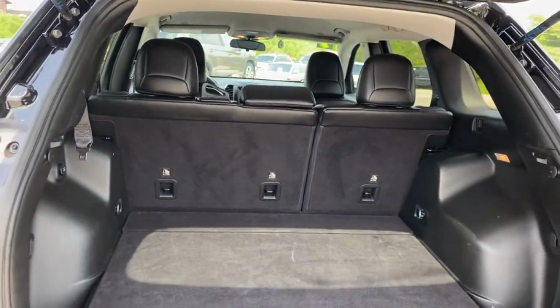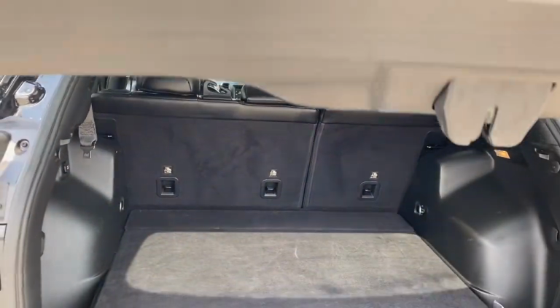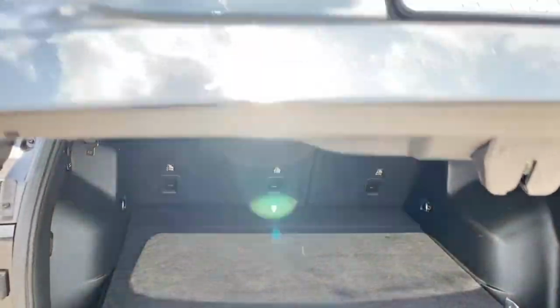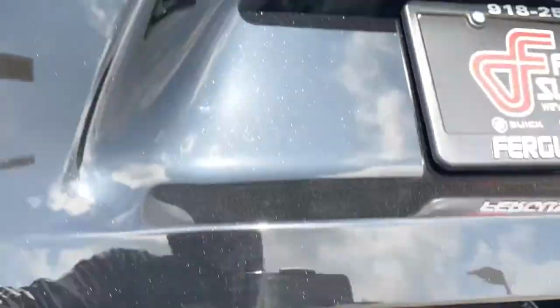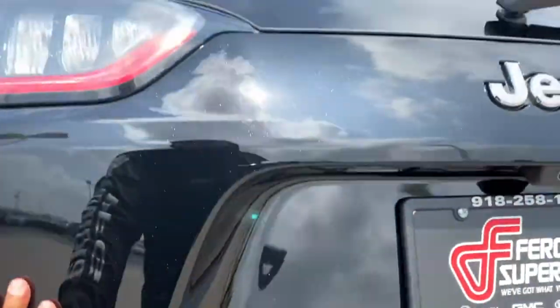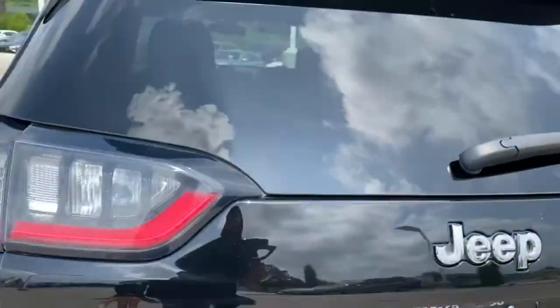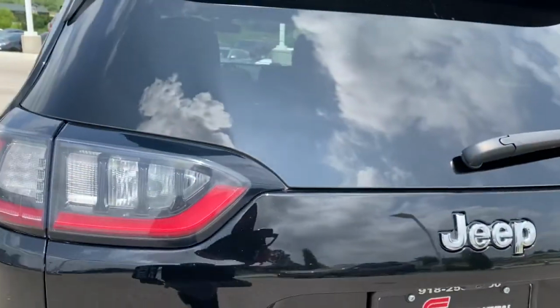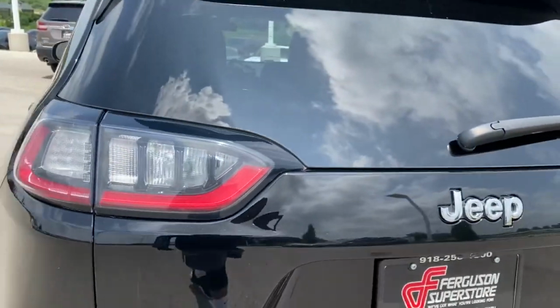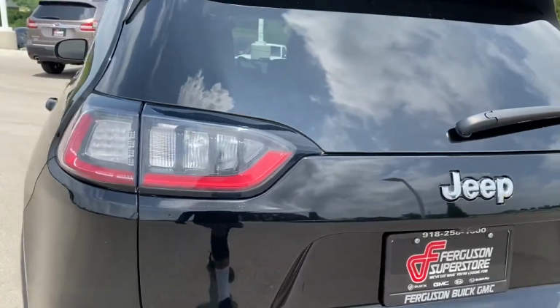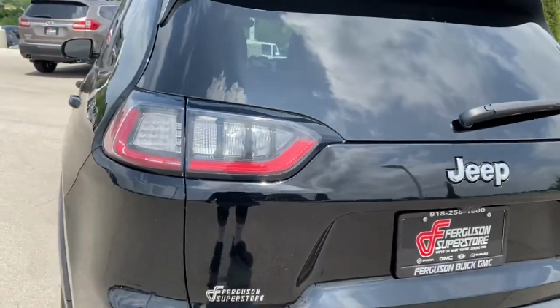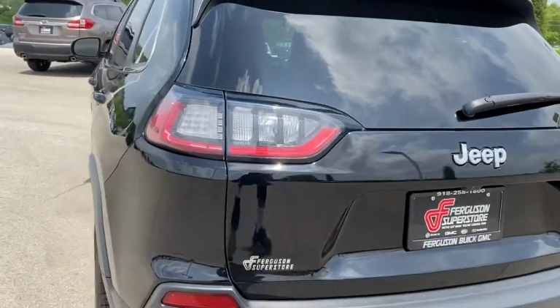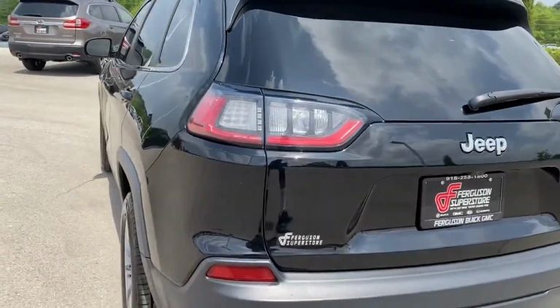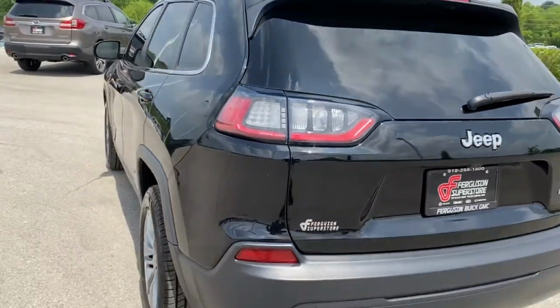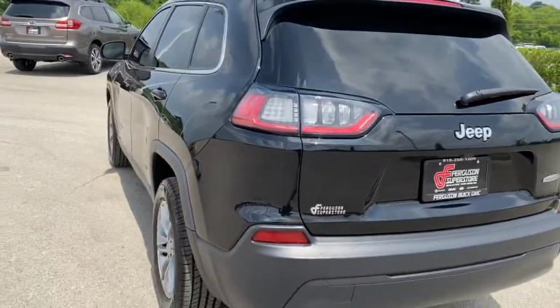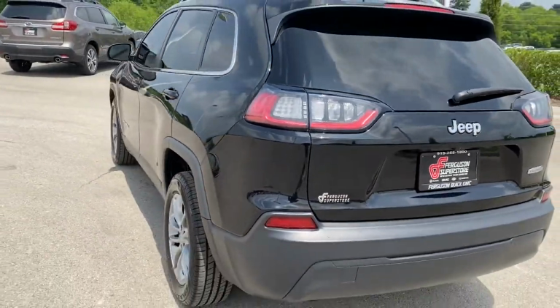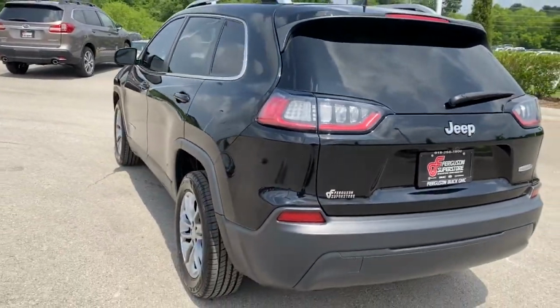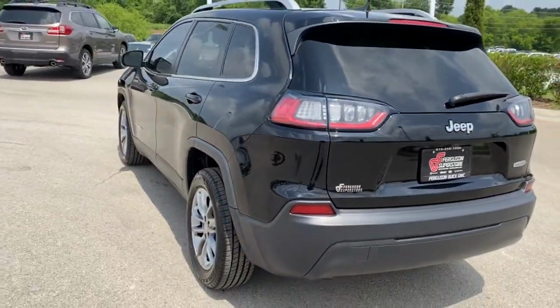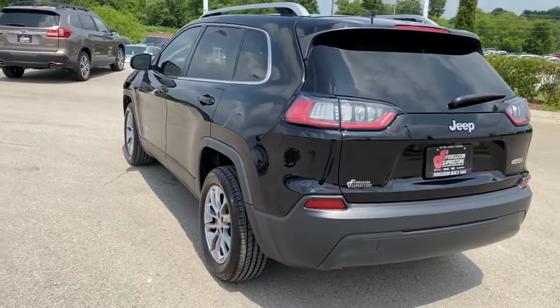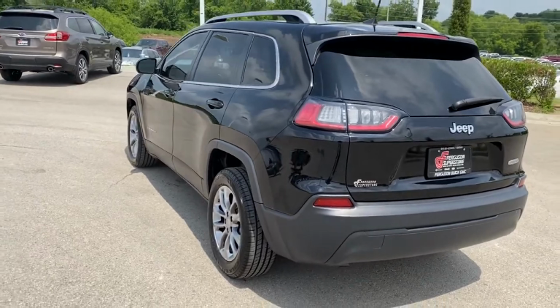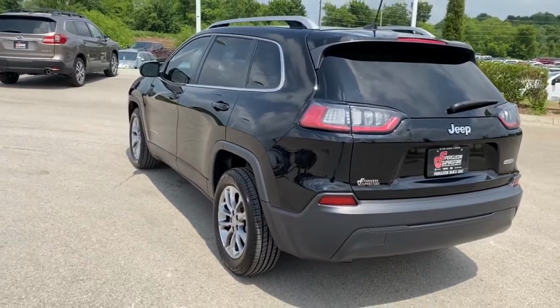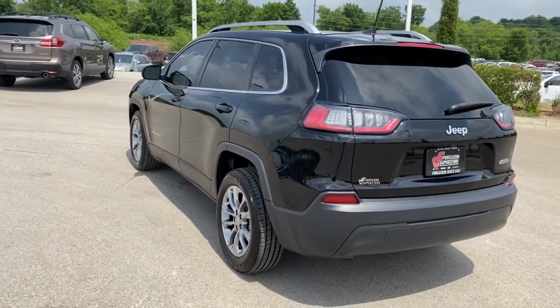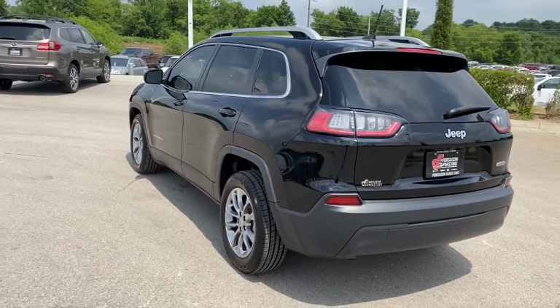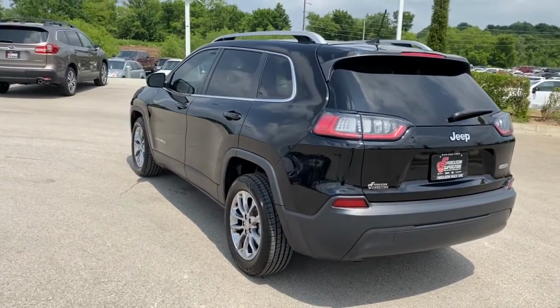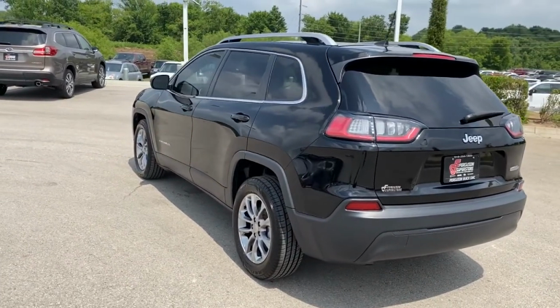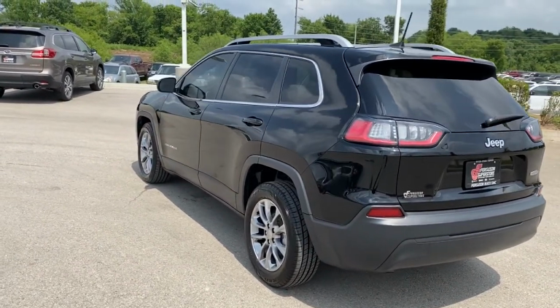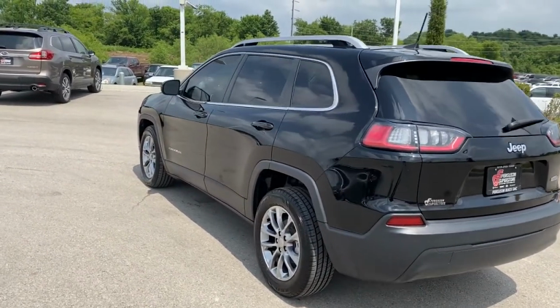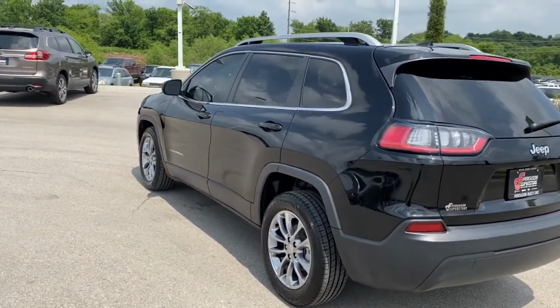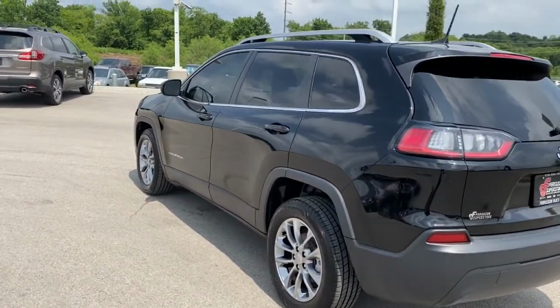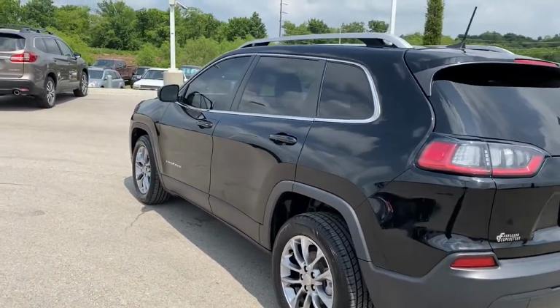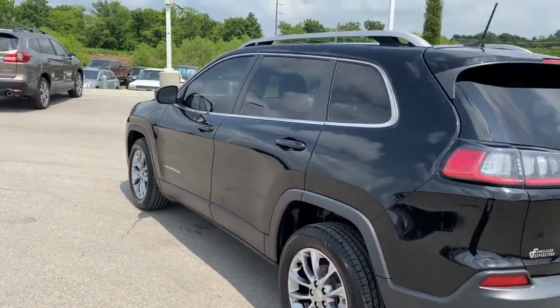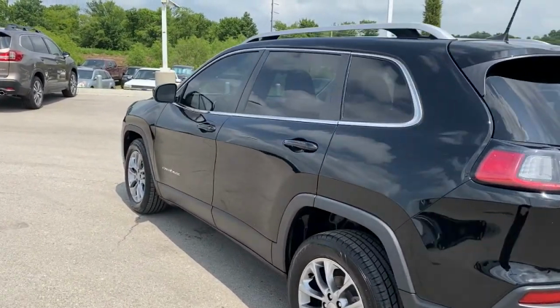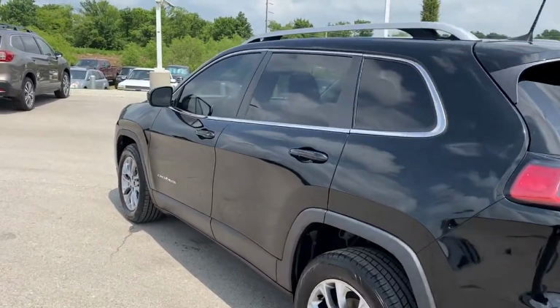Additional features include woodgrain interior trim, aluminum wheels, power driver's seat, and steering wheel audio controls.